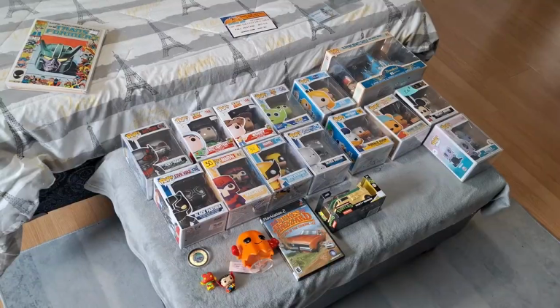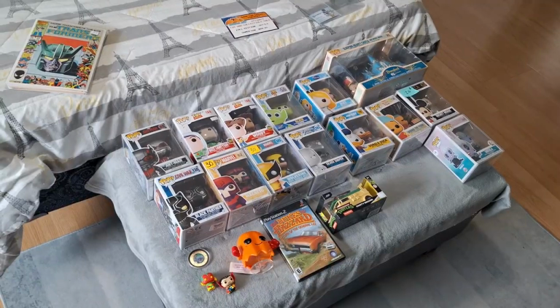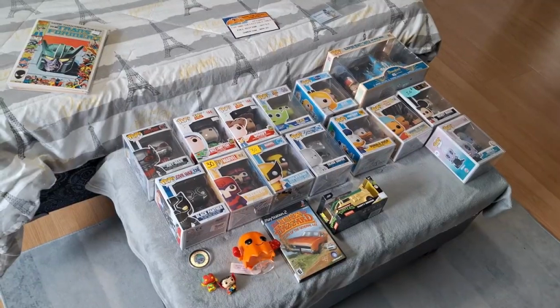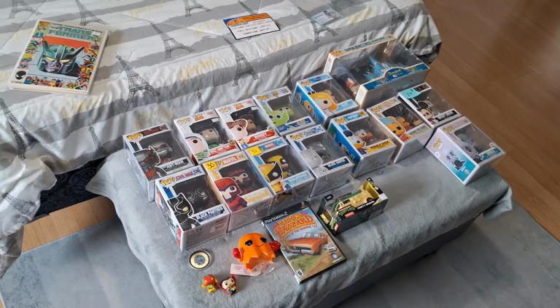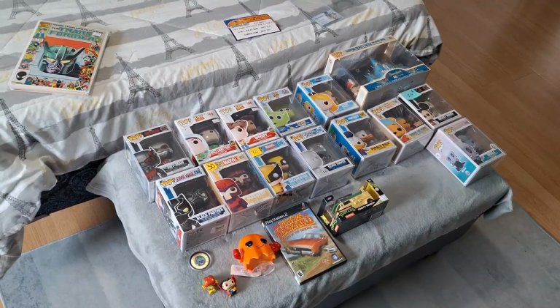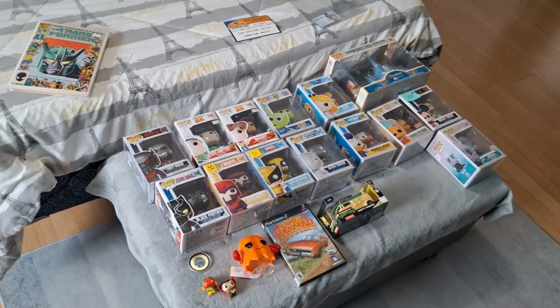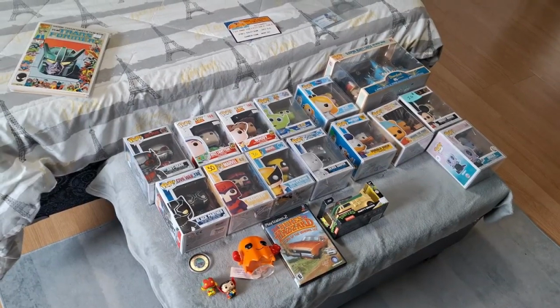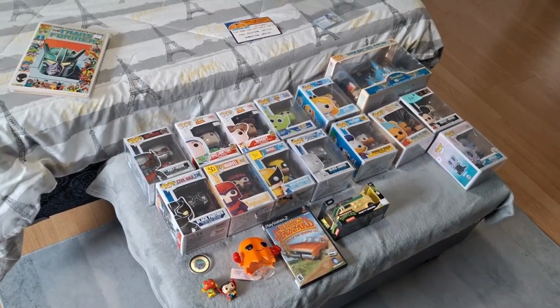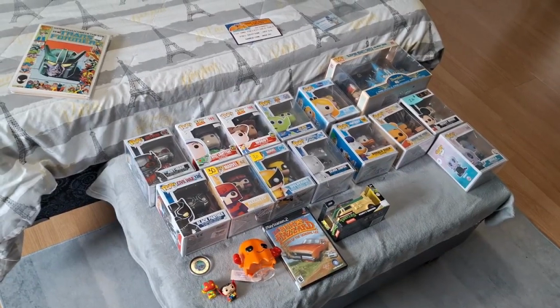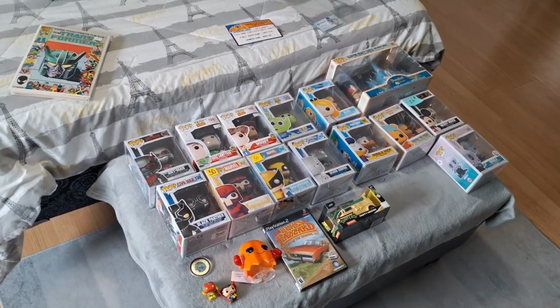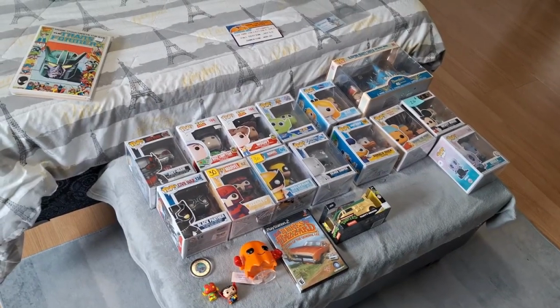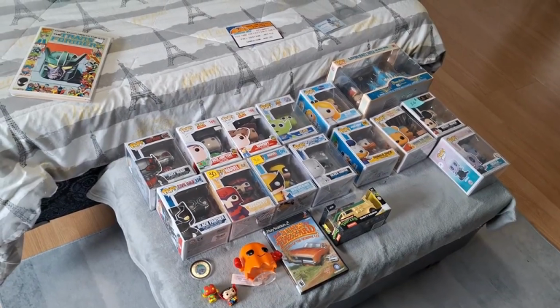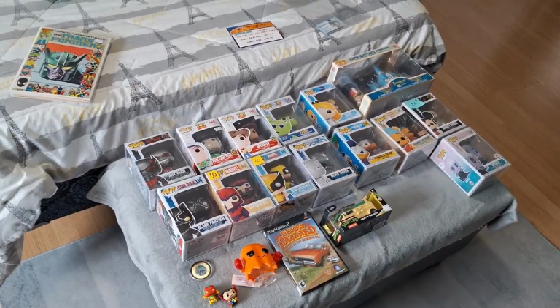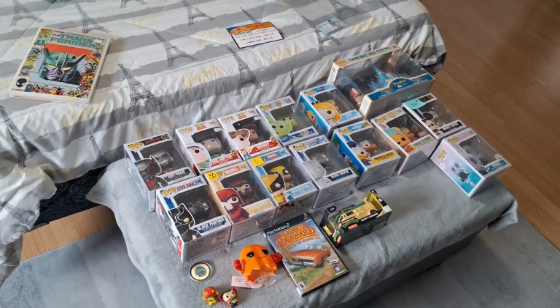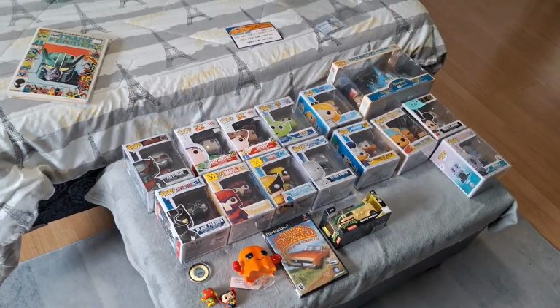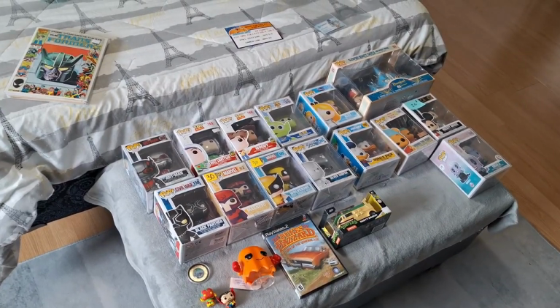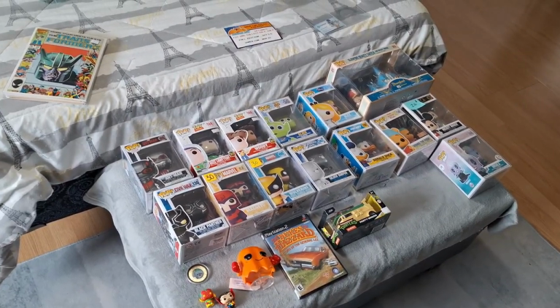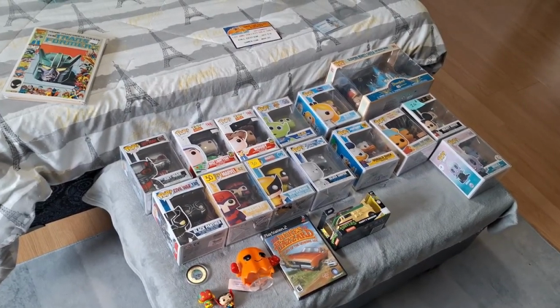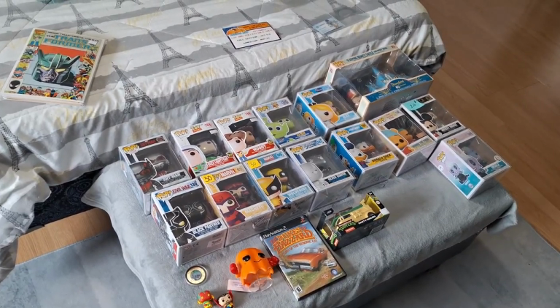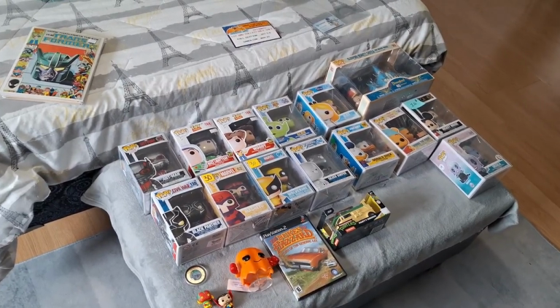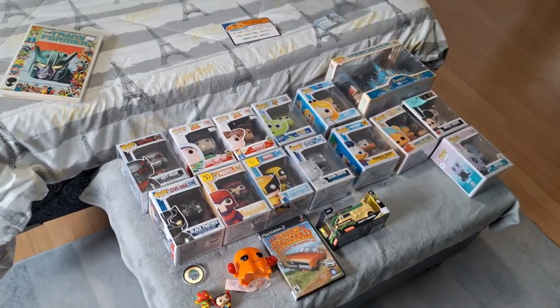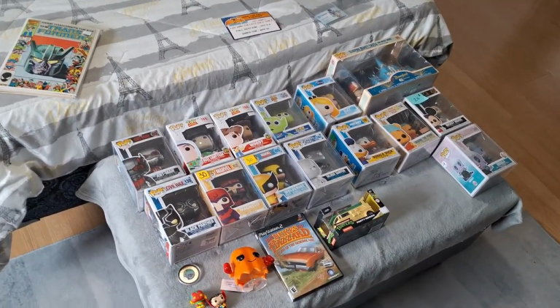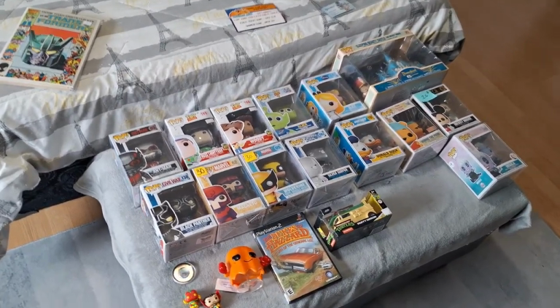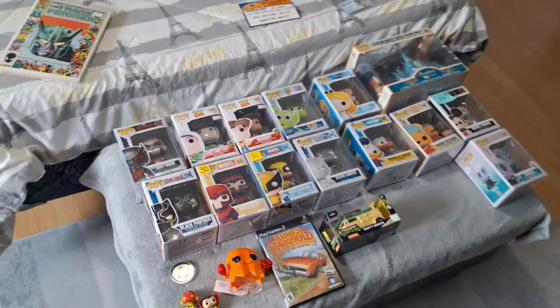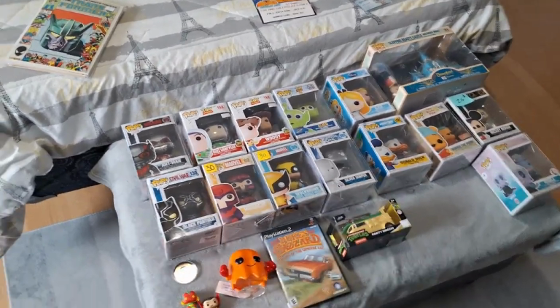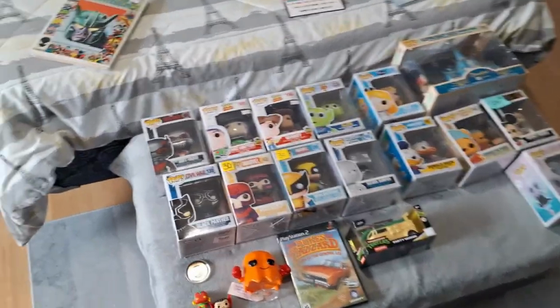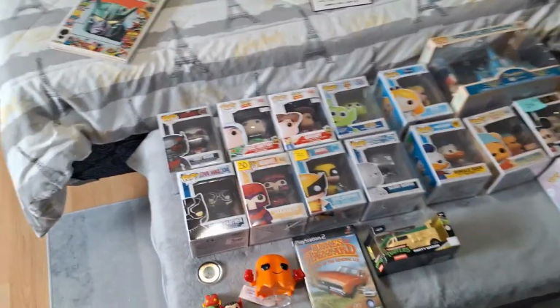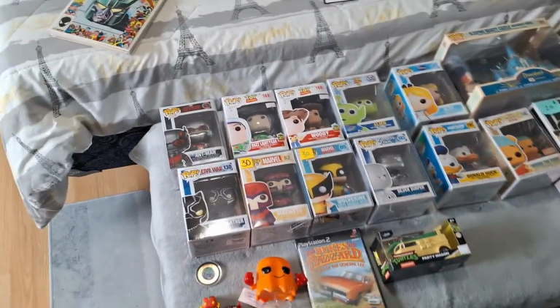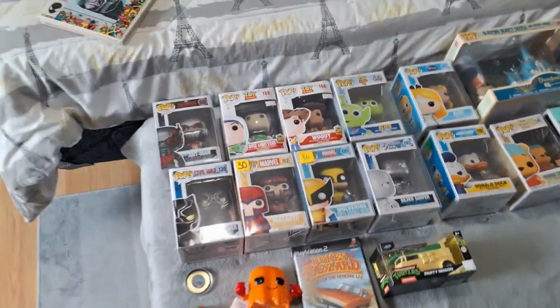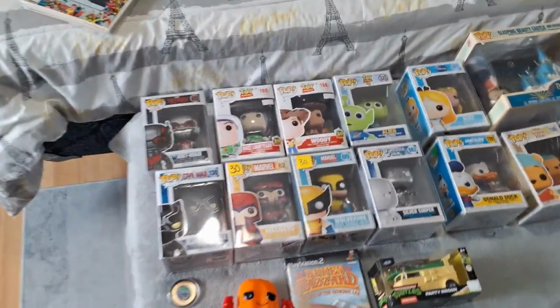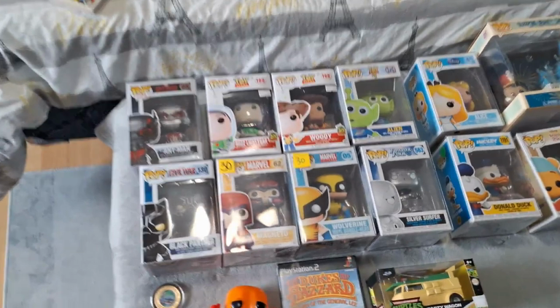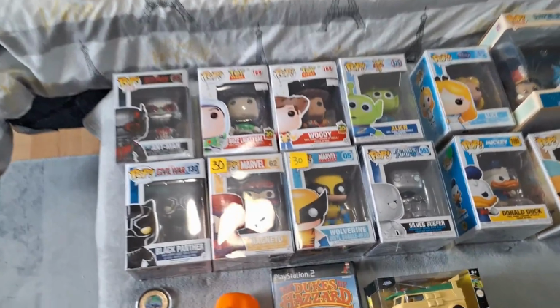Here is everything that we picked up today at Geeked Out. Let's just start off with the Funkos here.